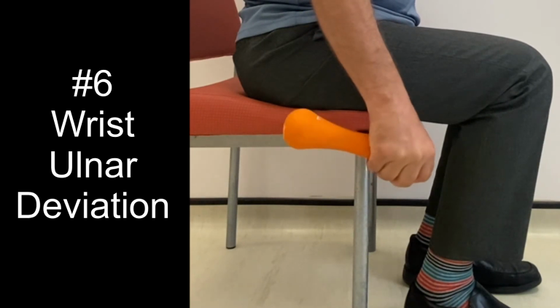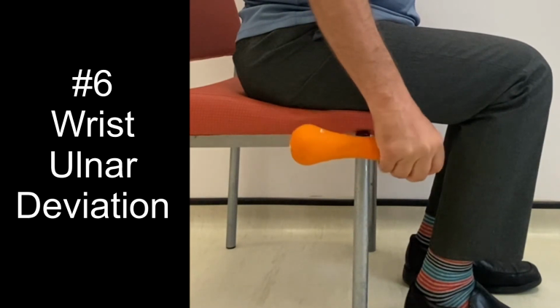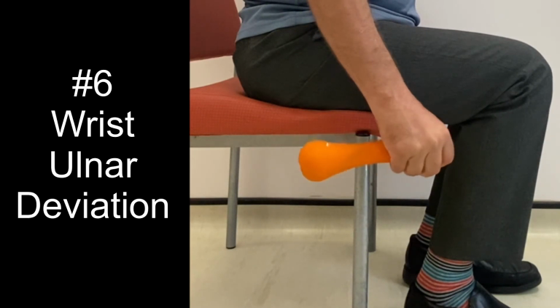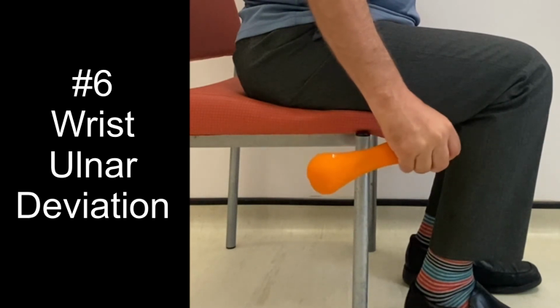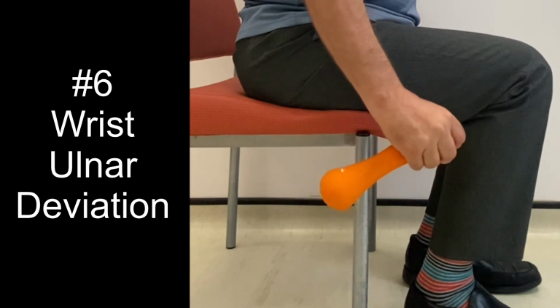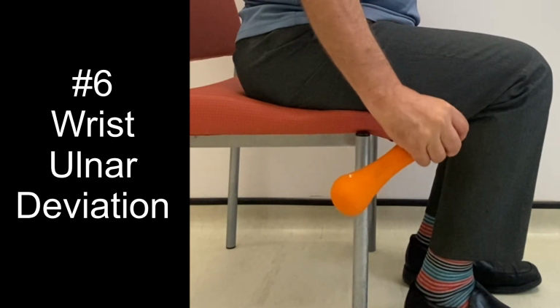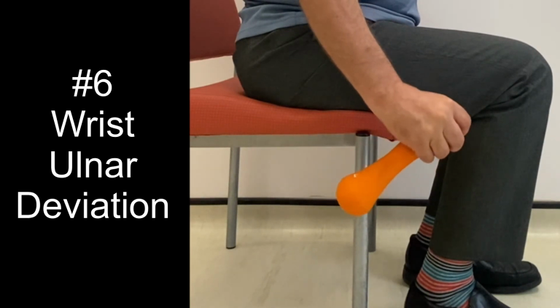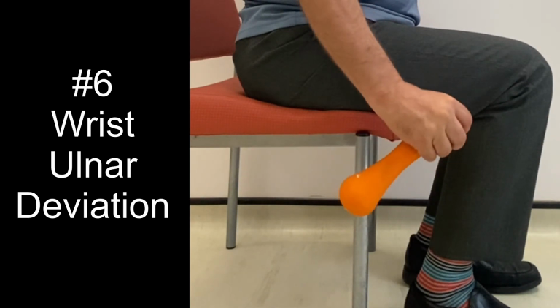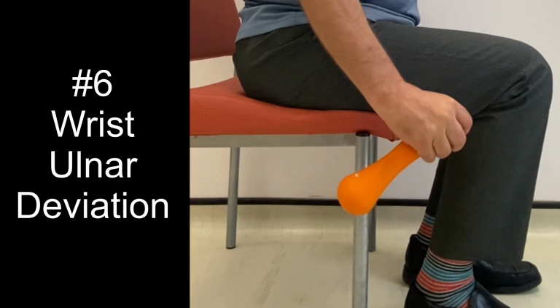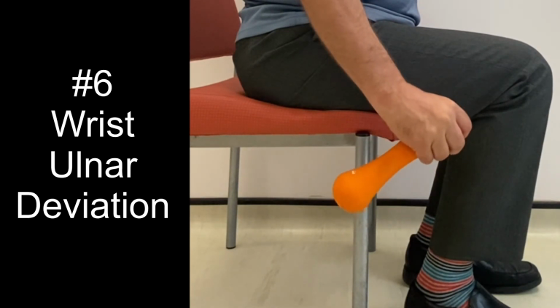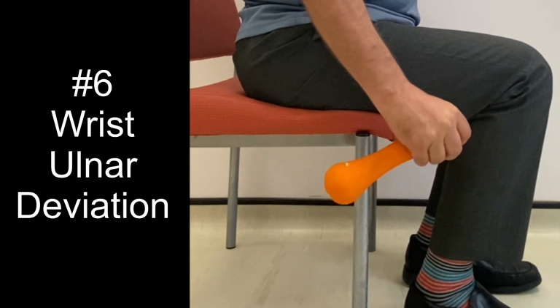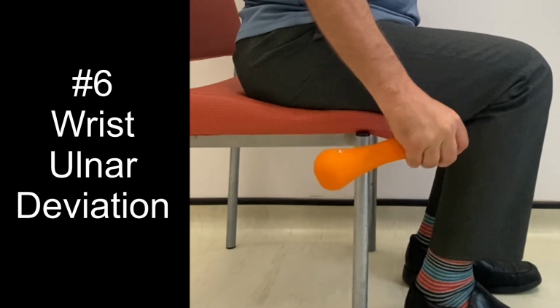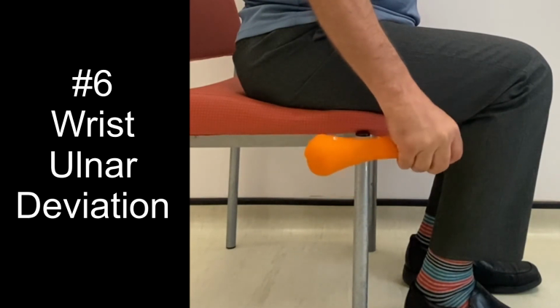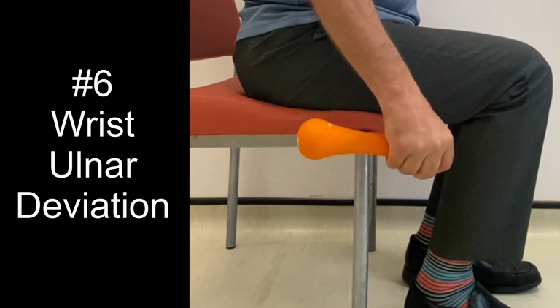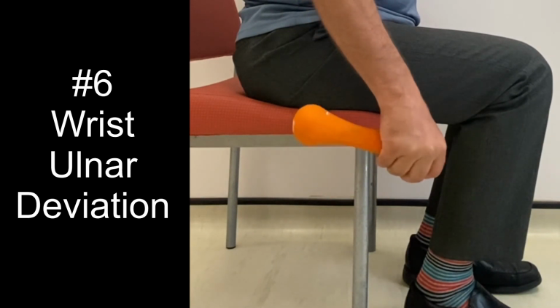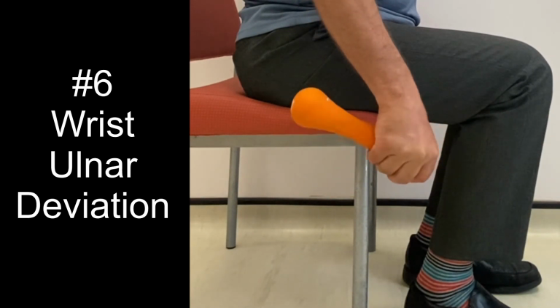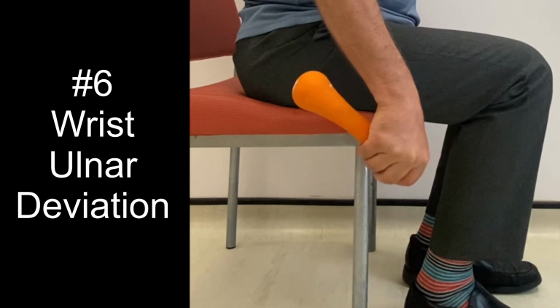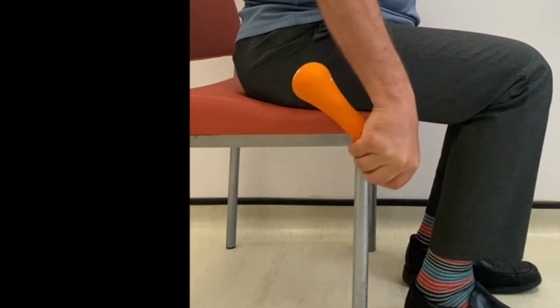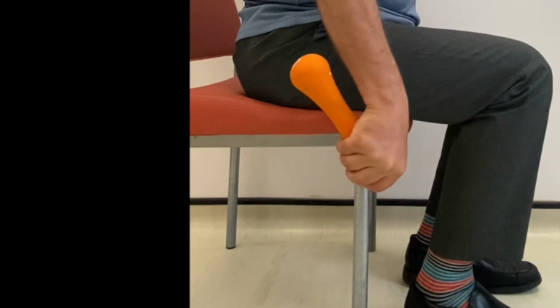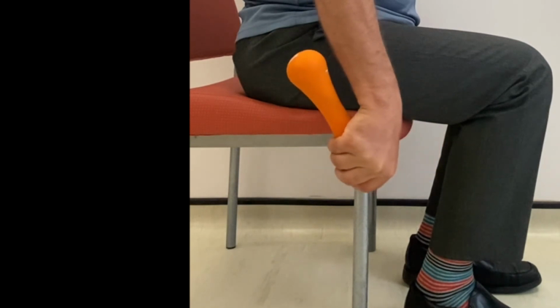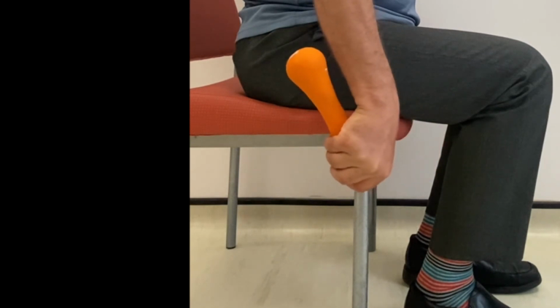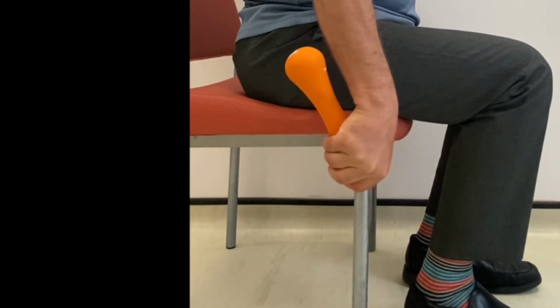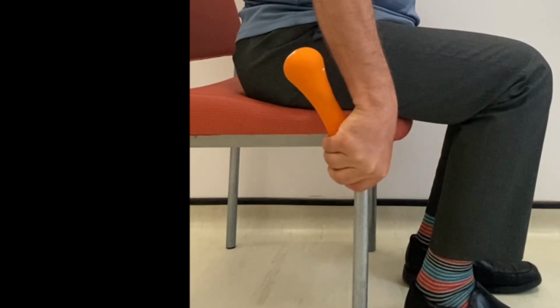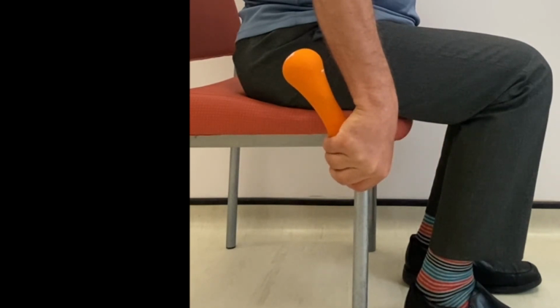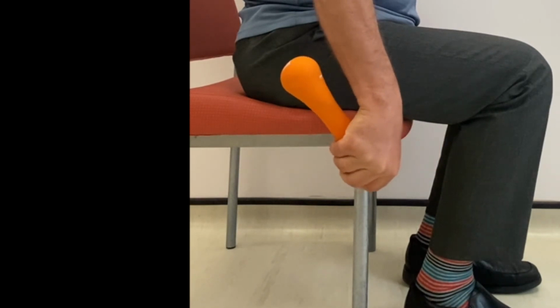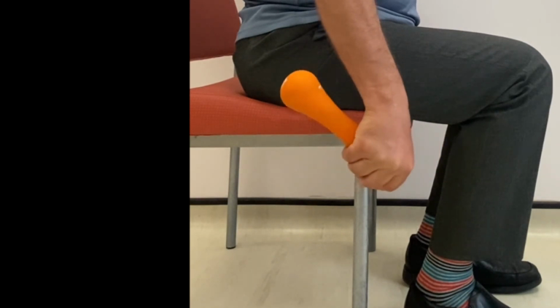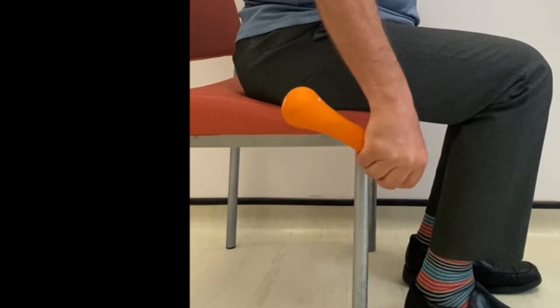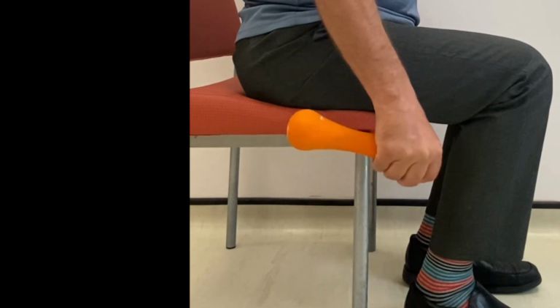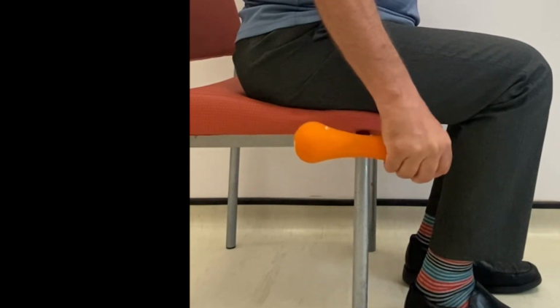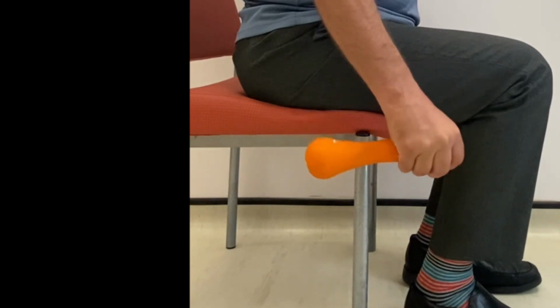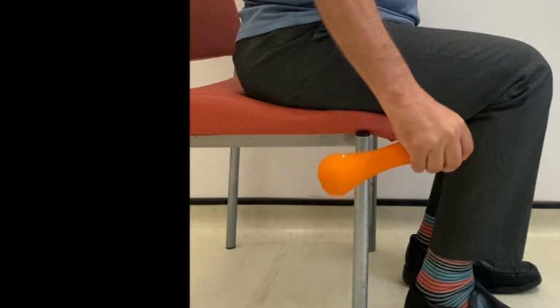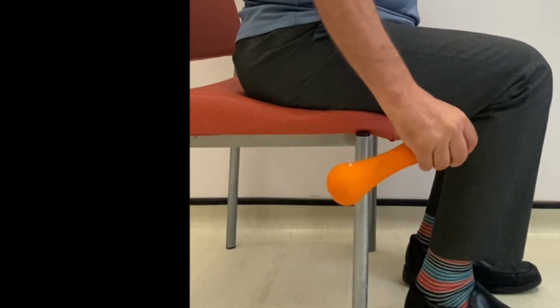For this last wrist exercise, if you don't have a hand weight you could always use a hammer or even a golf club.